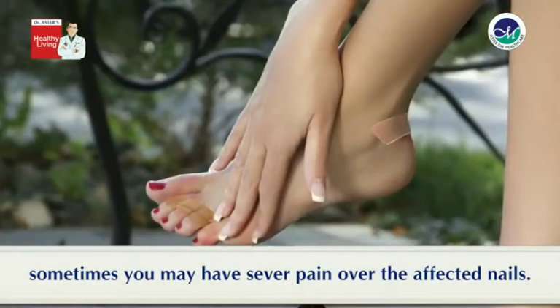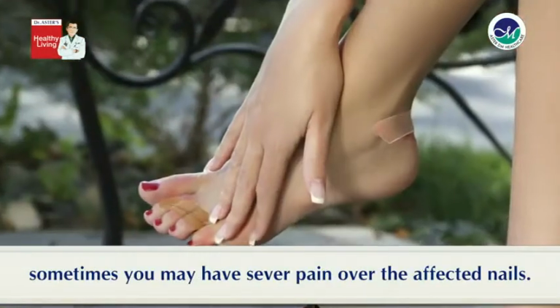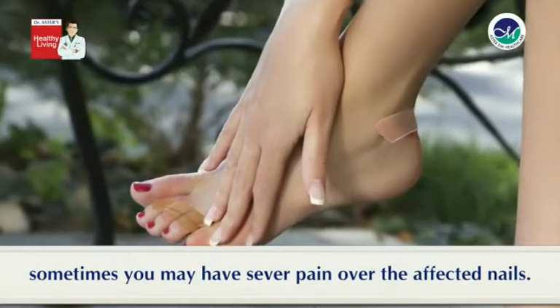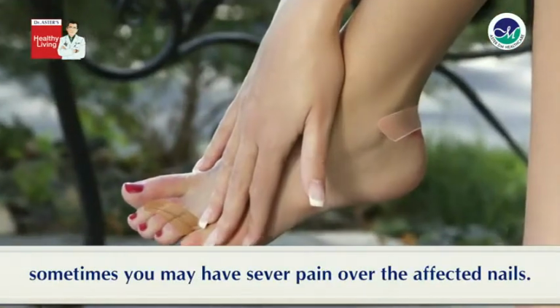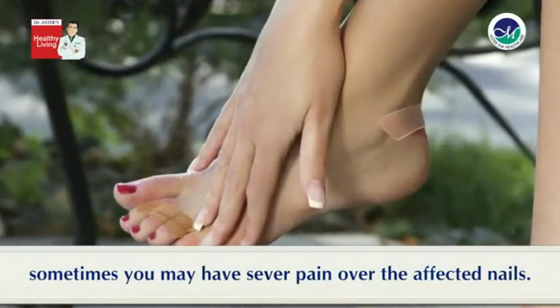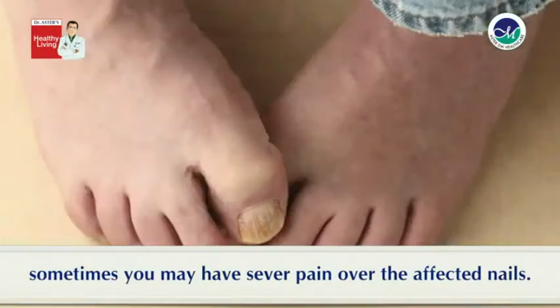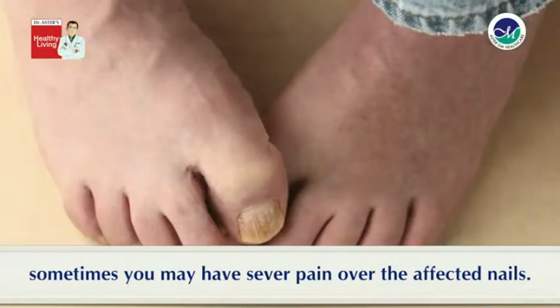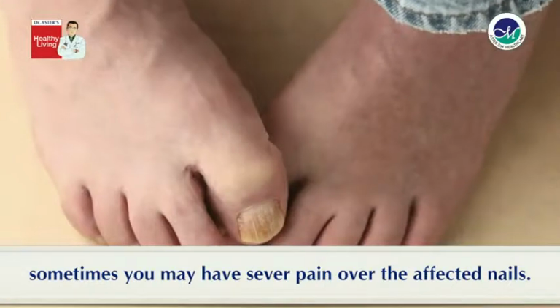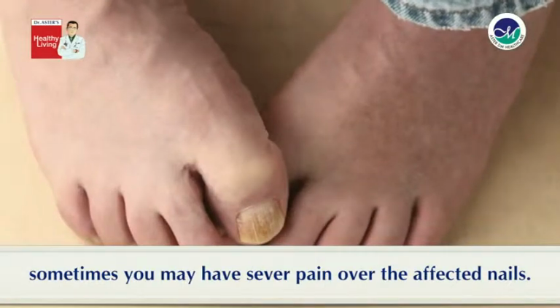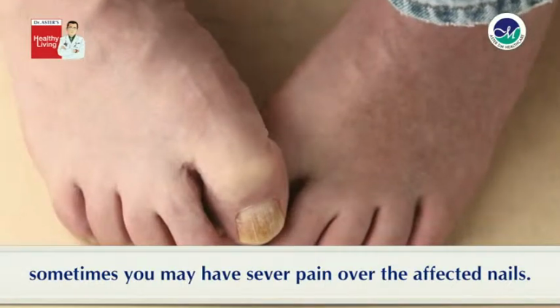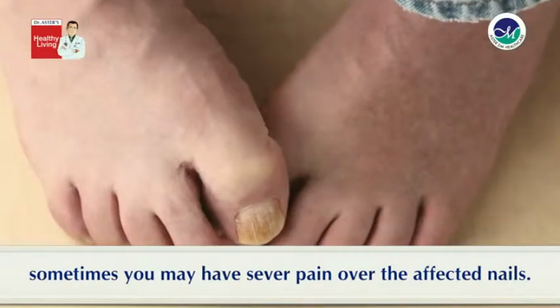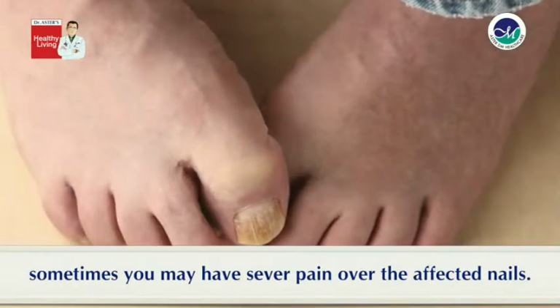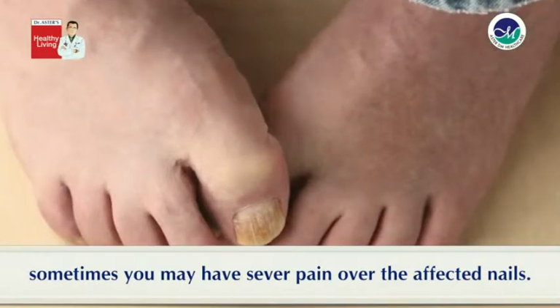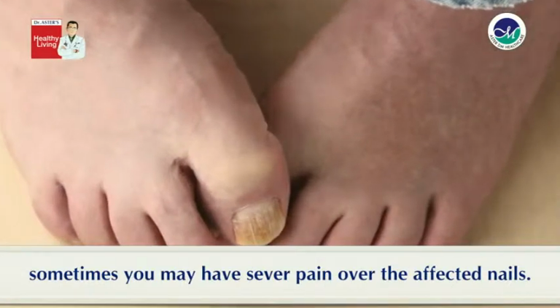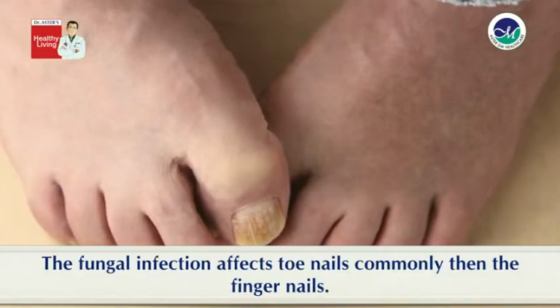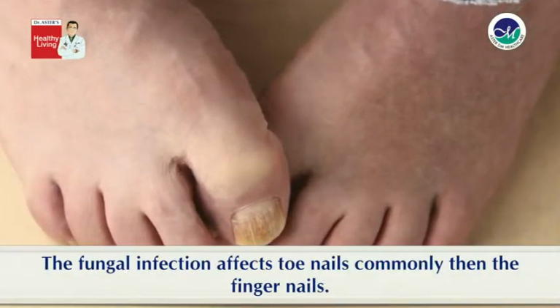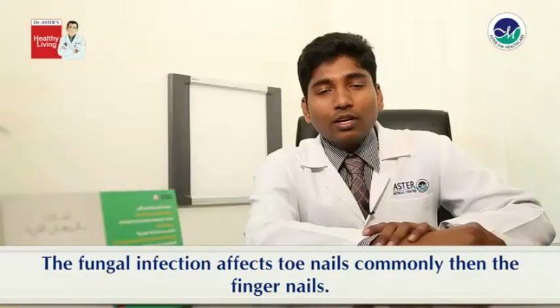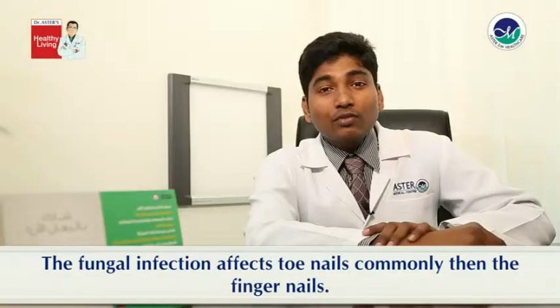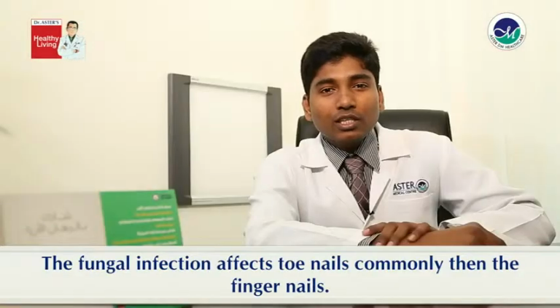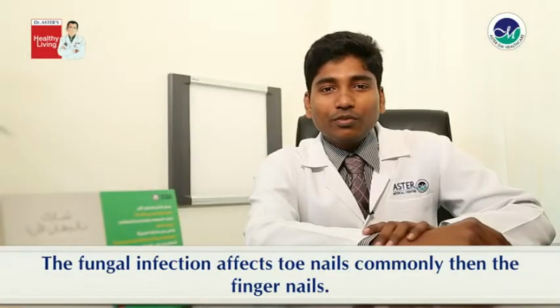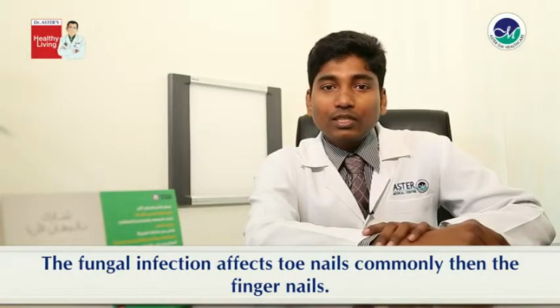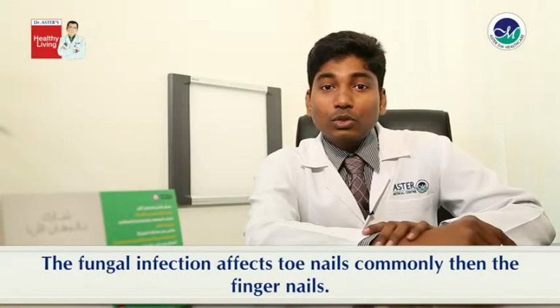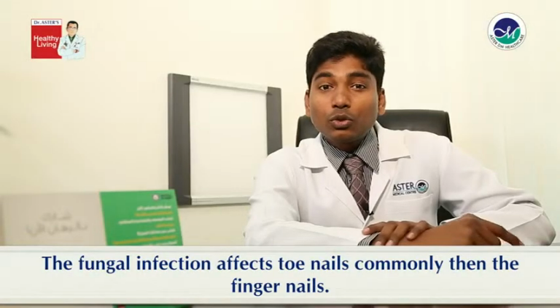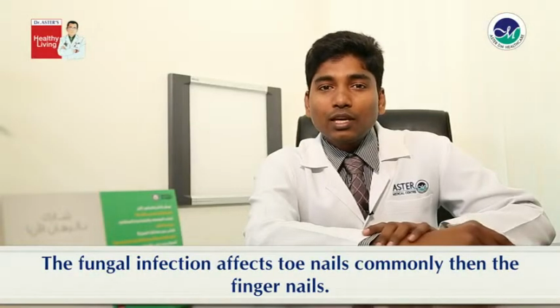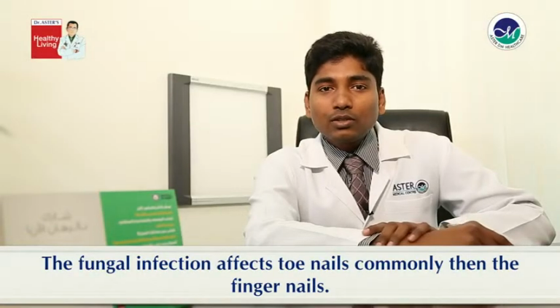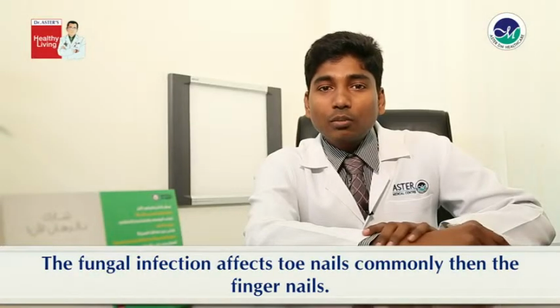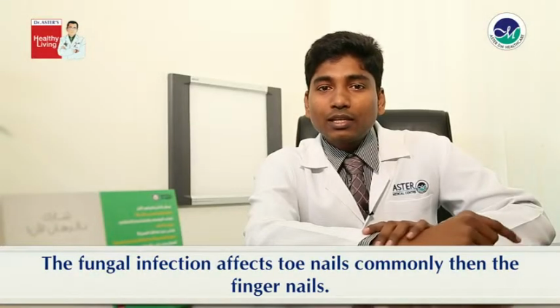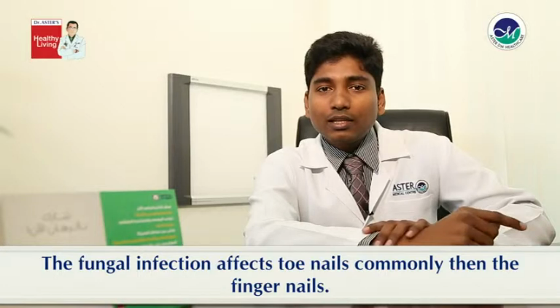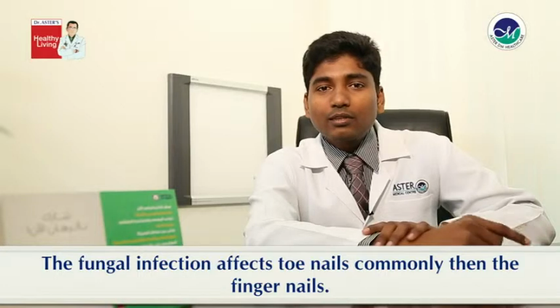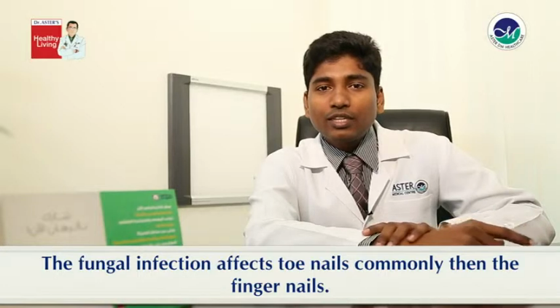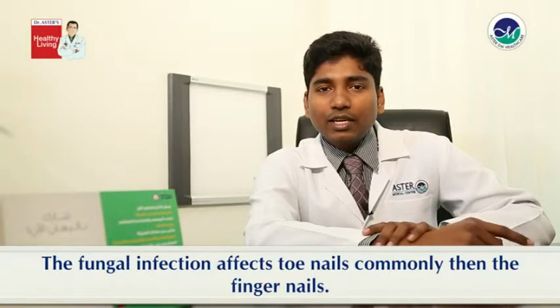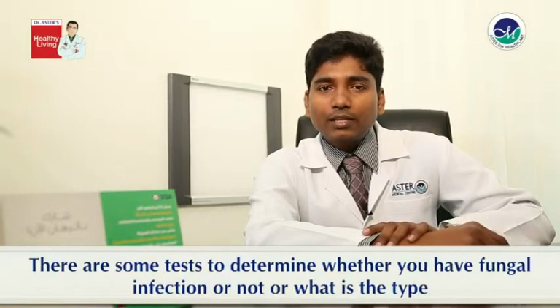Sometimes you may have severe pain over the affected nails. The fungal infection affects the toe nails more commonly than the finger nails.